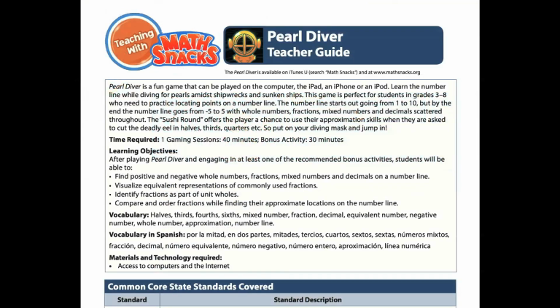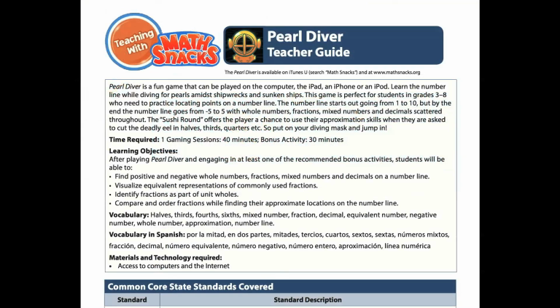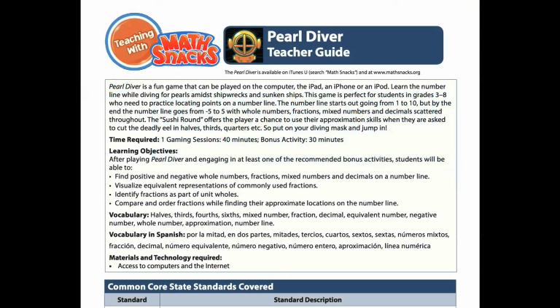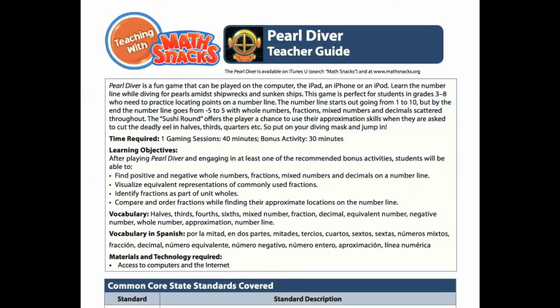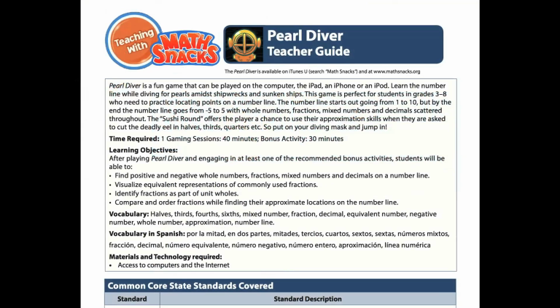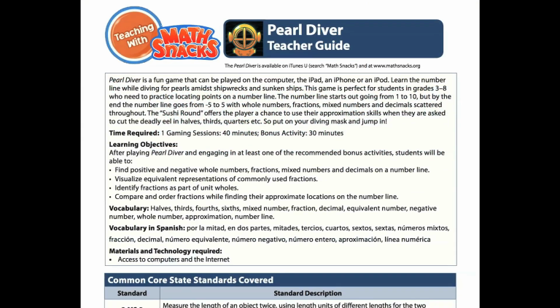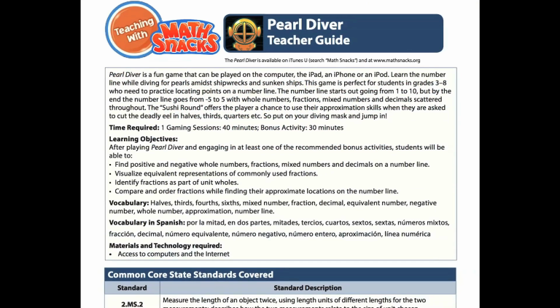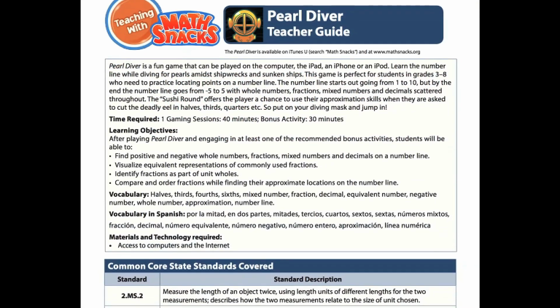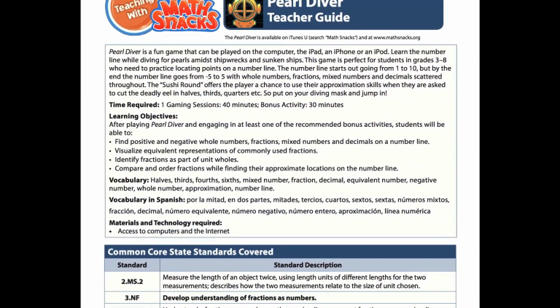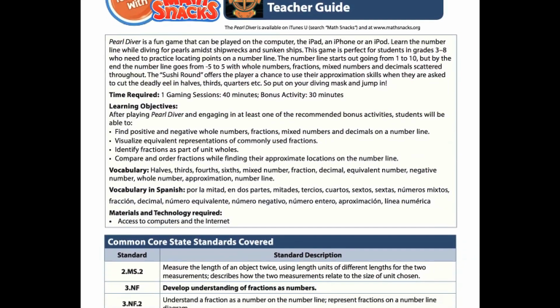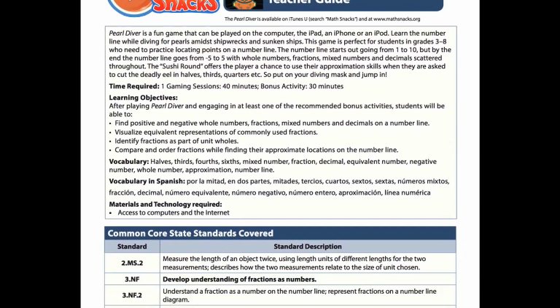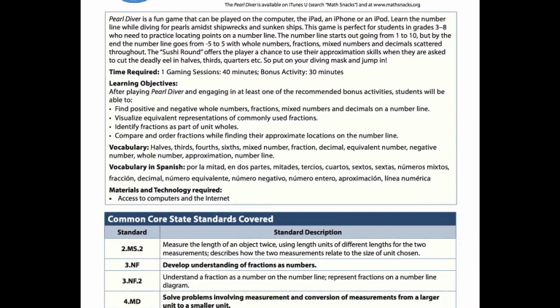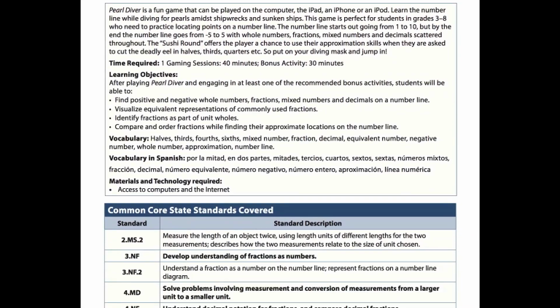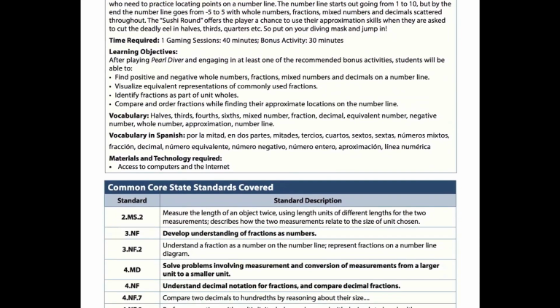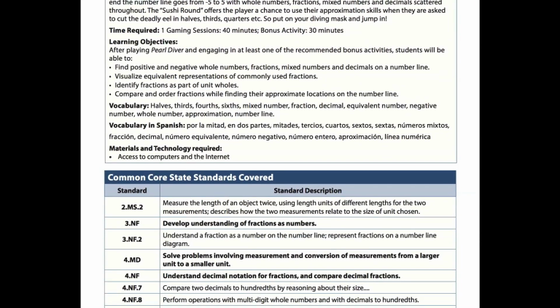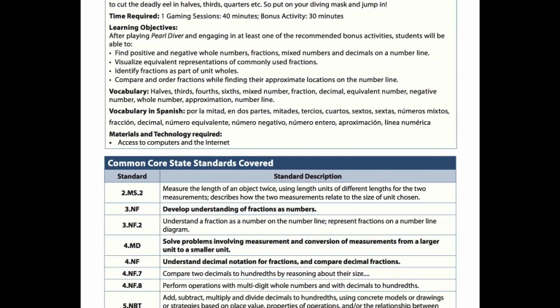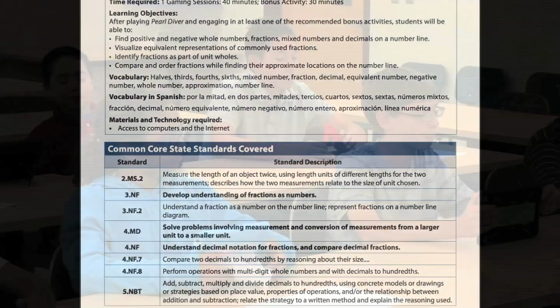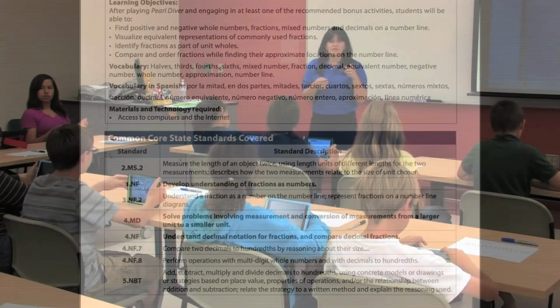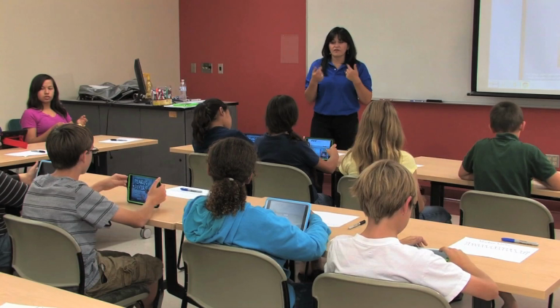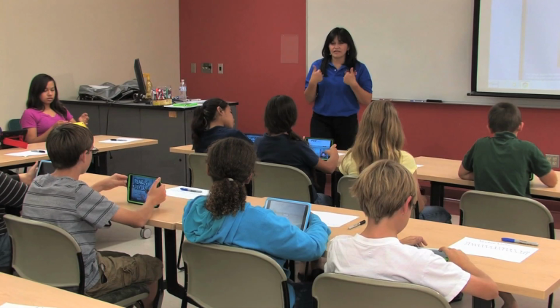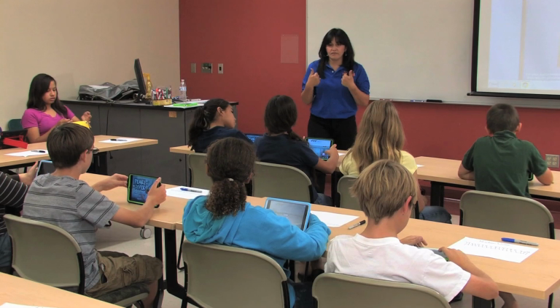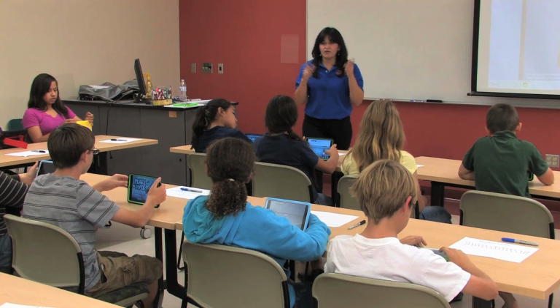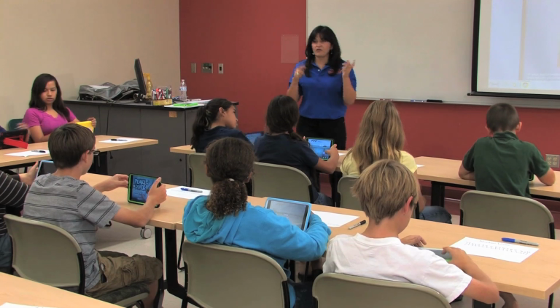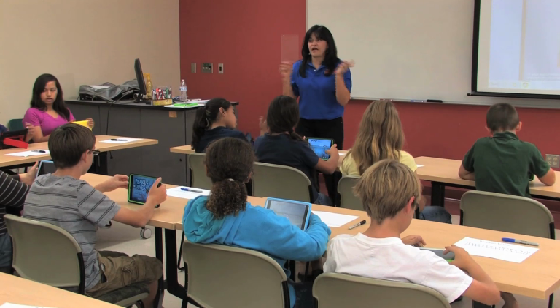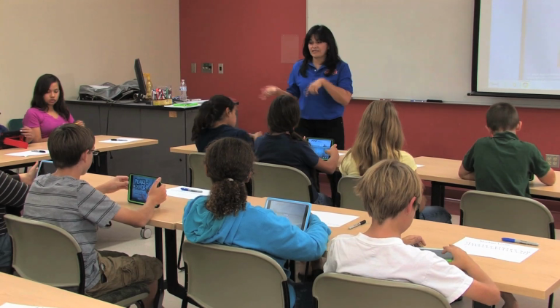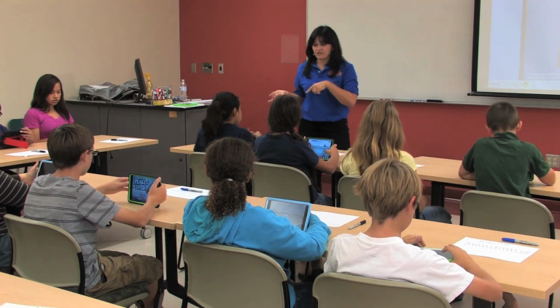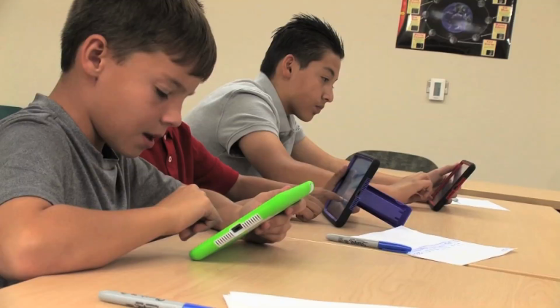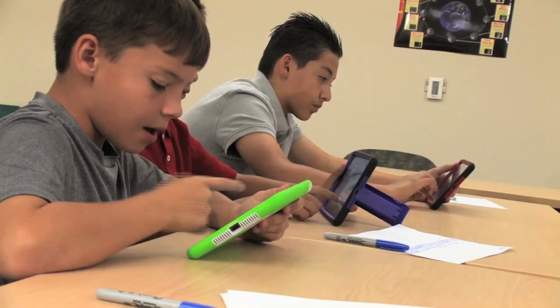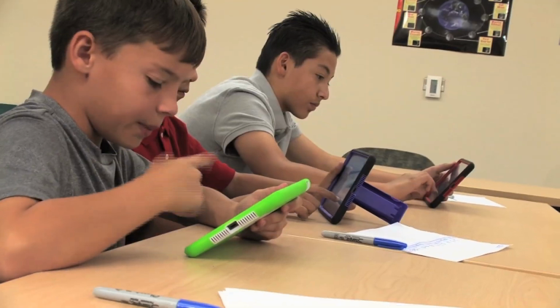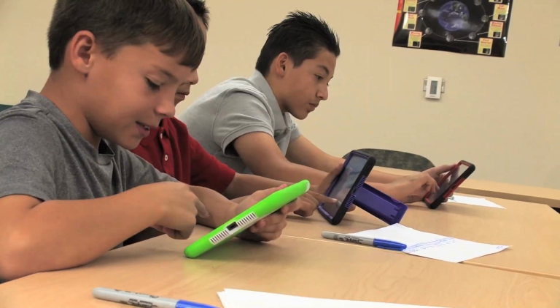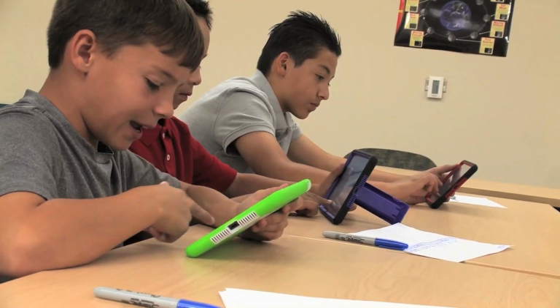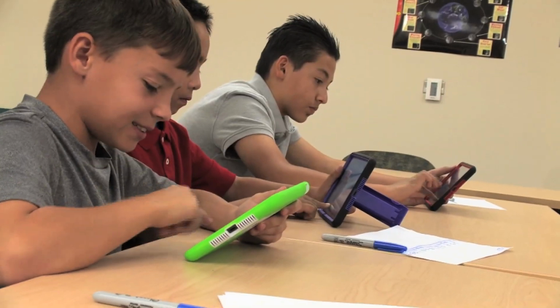Teachers can also explore the extensive support materials, including a video on how to best use the game in the classroom.